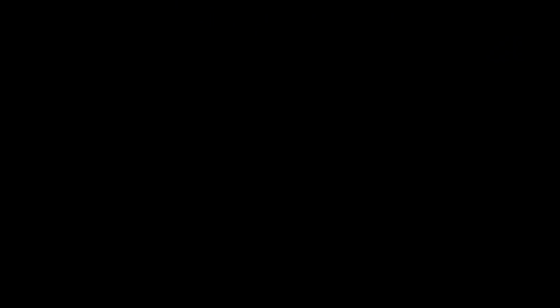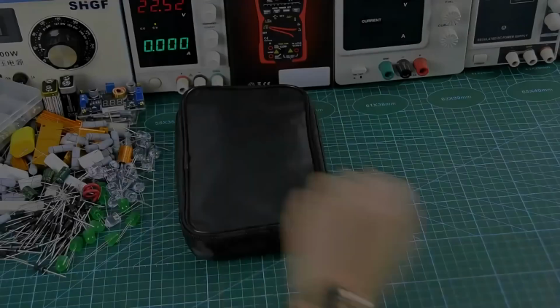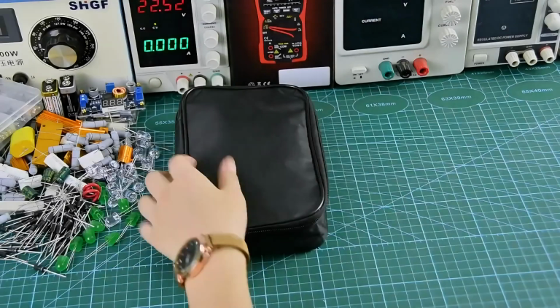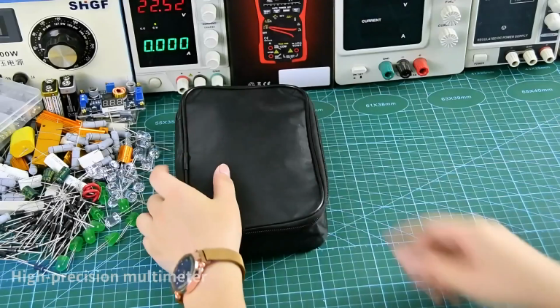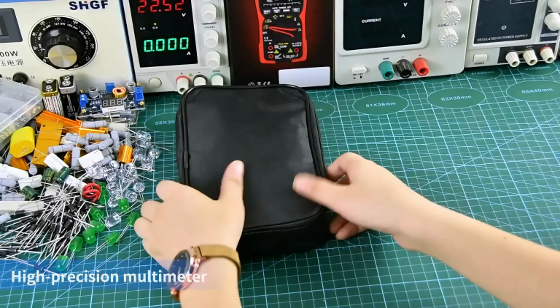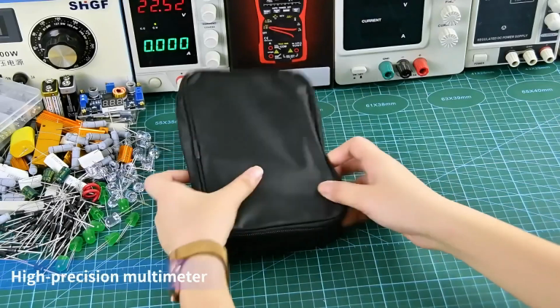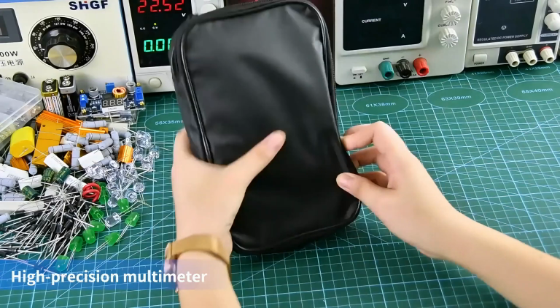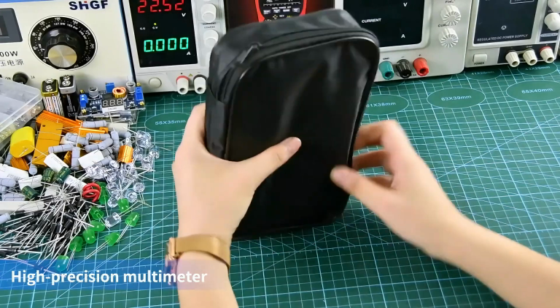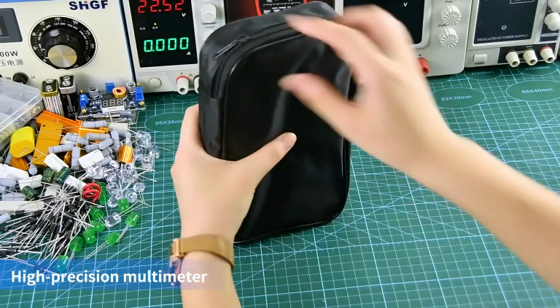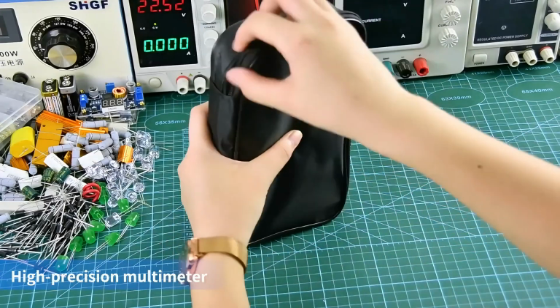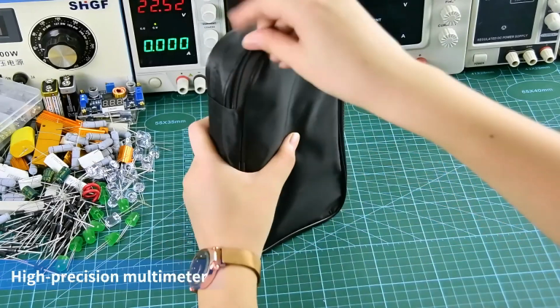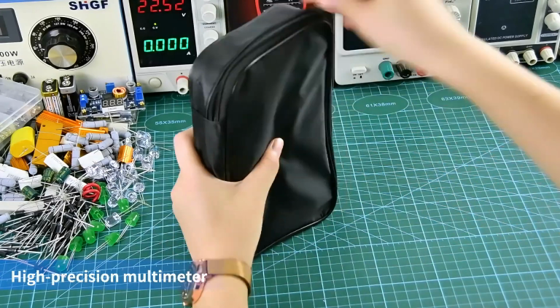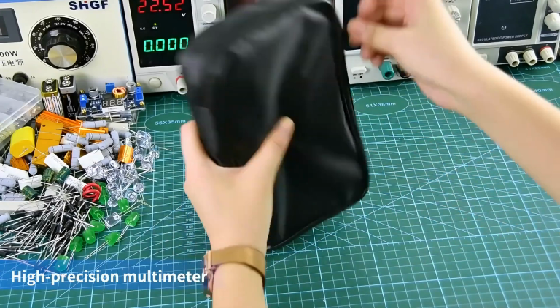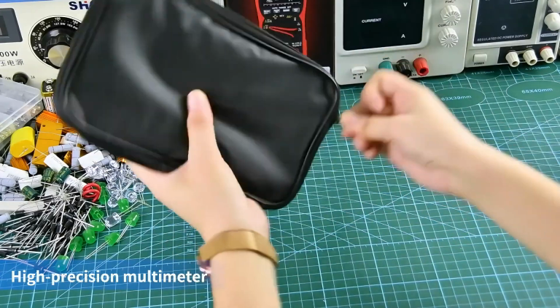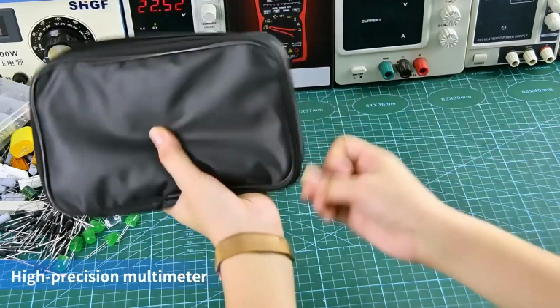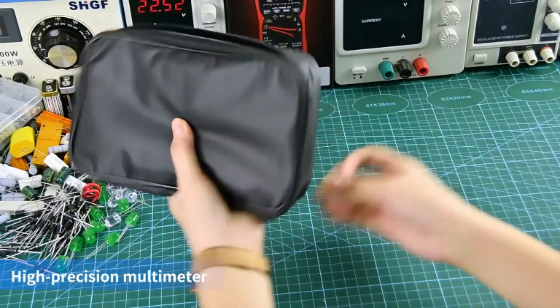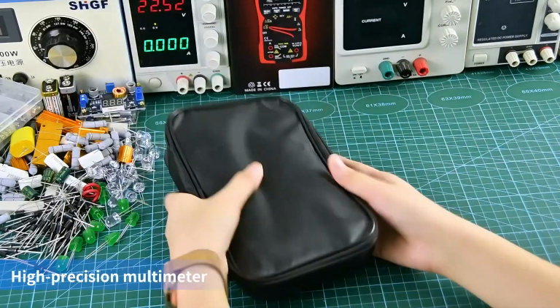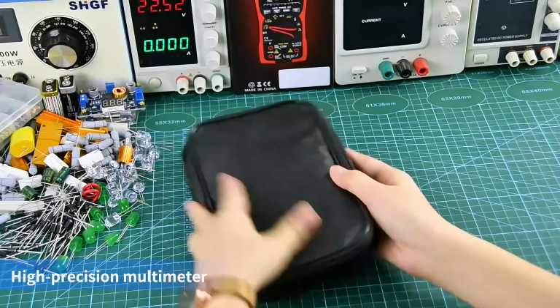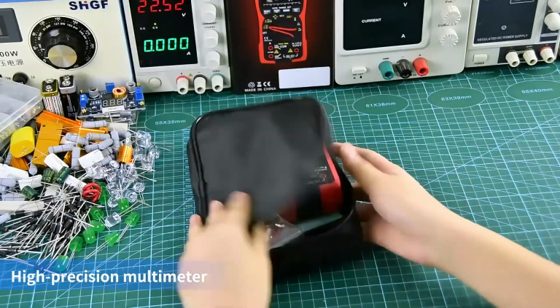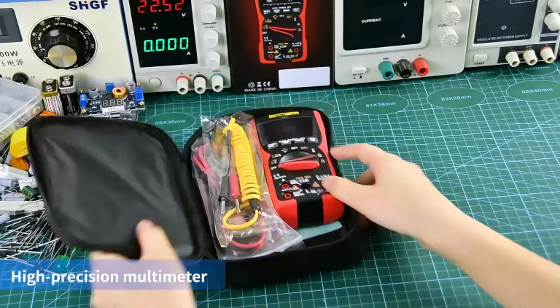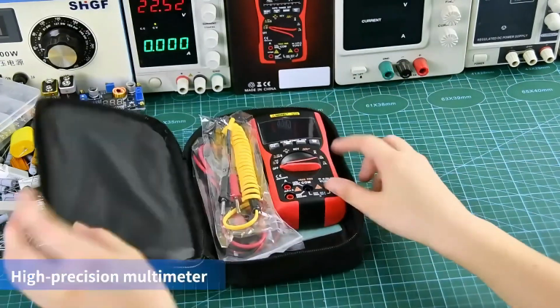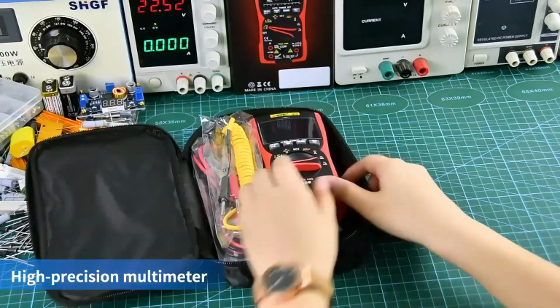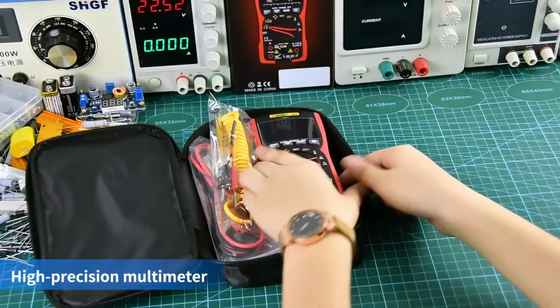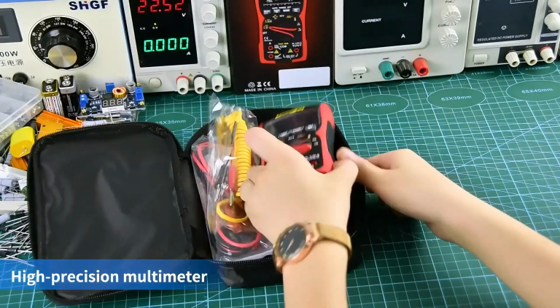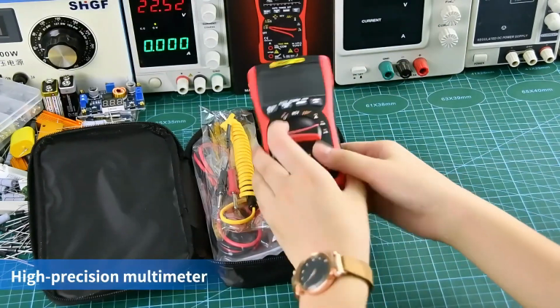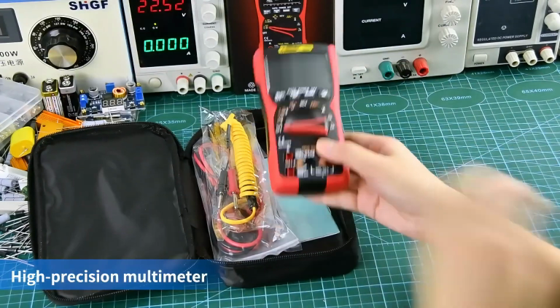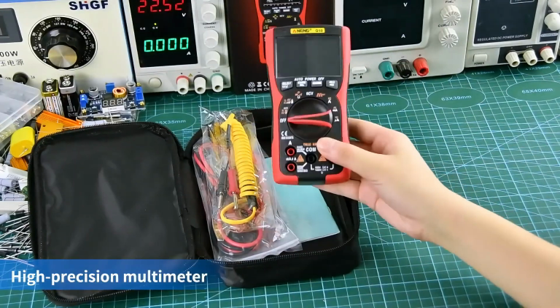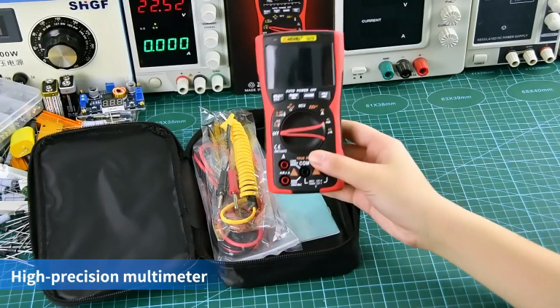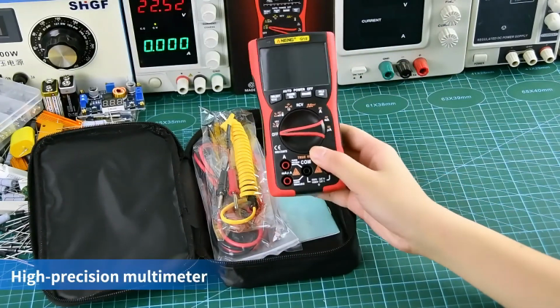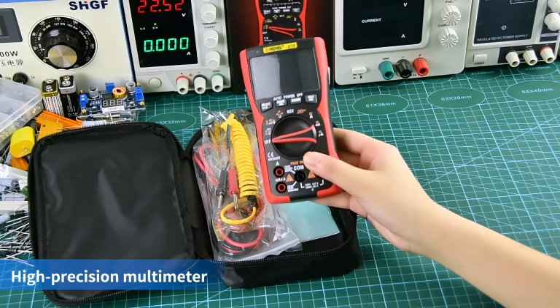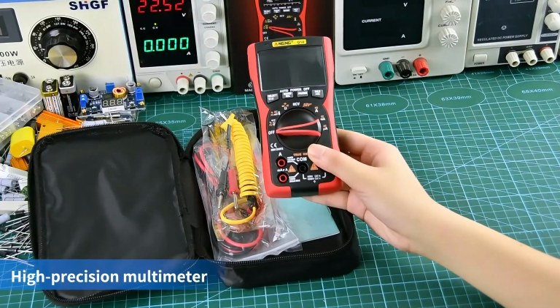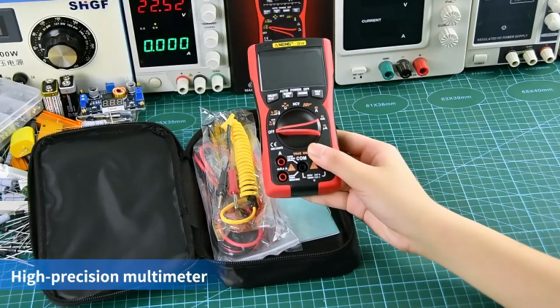High precision multimeter with storage bag, test leads, temperature probe, and manual.